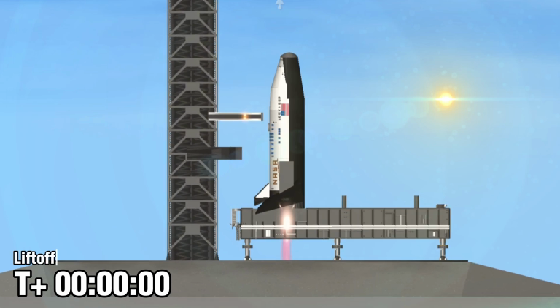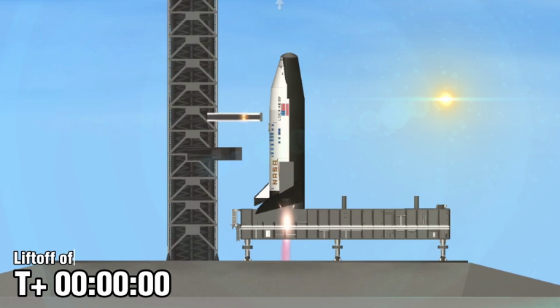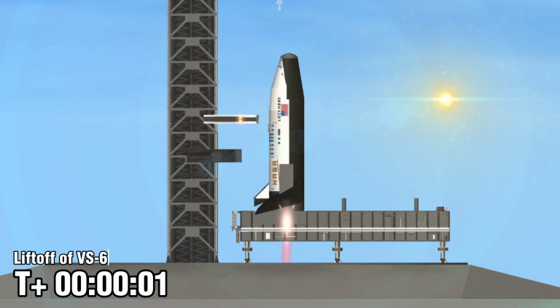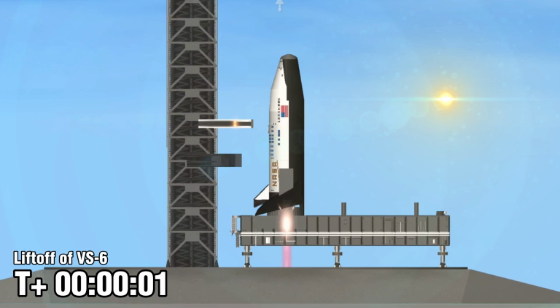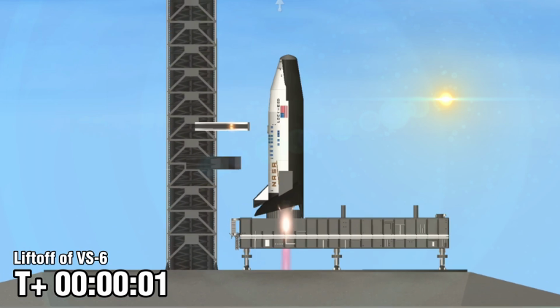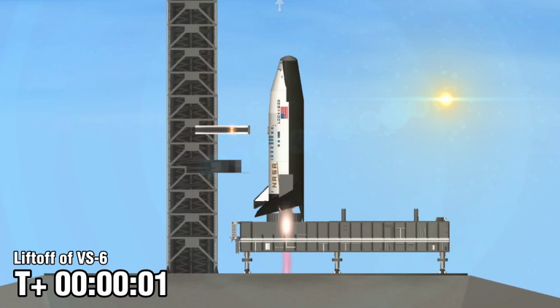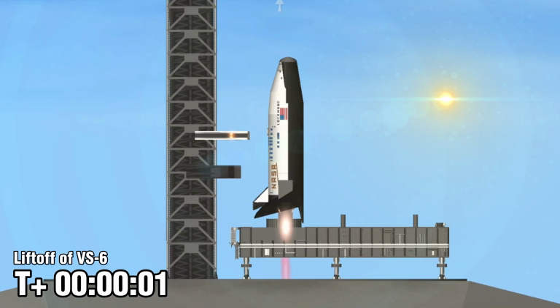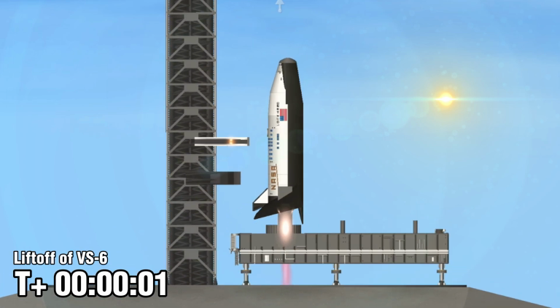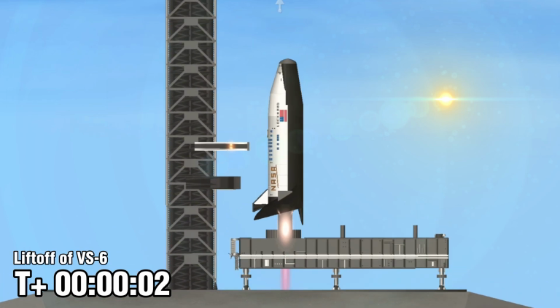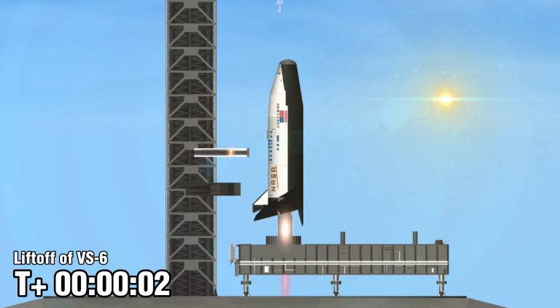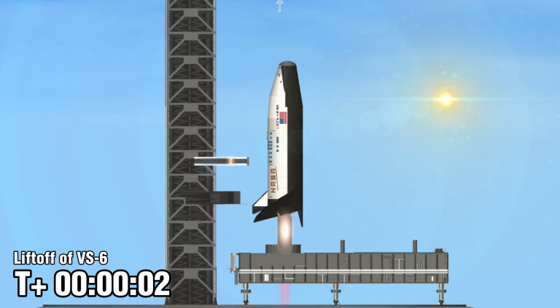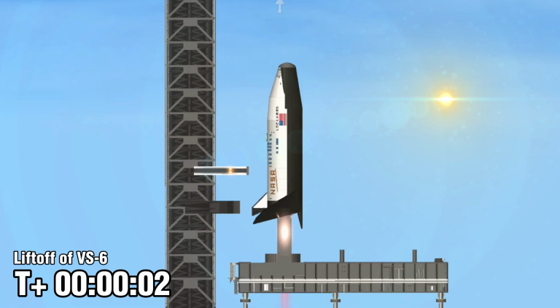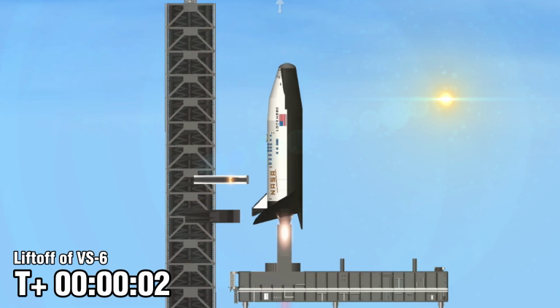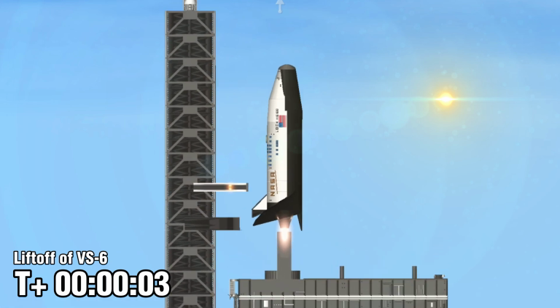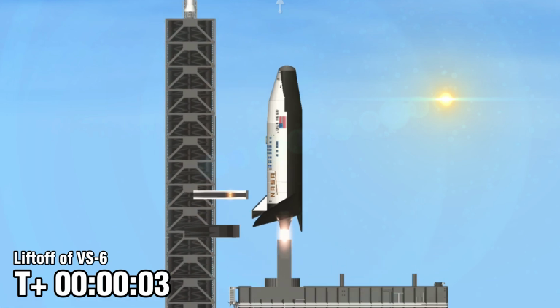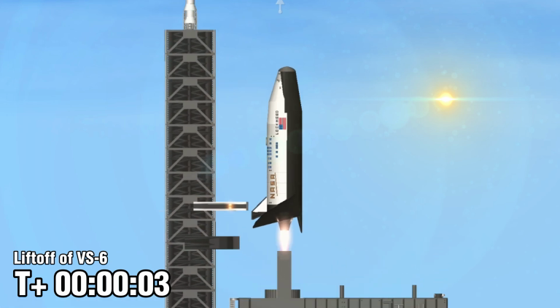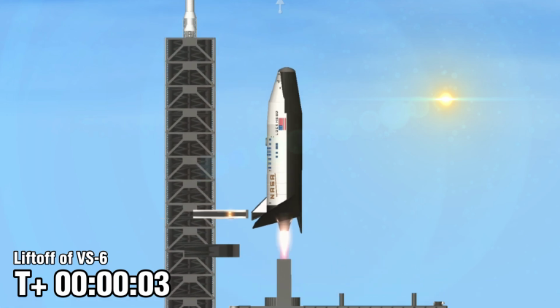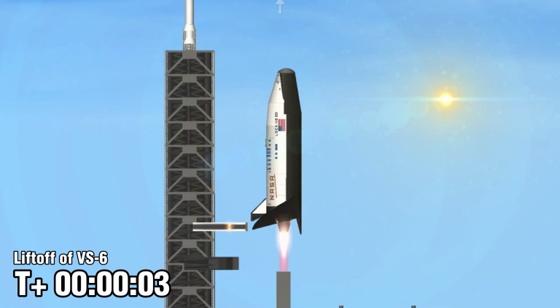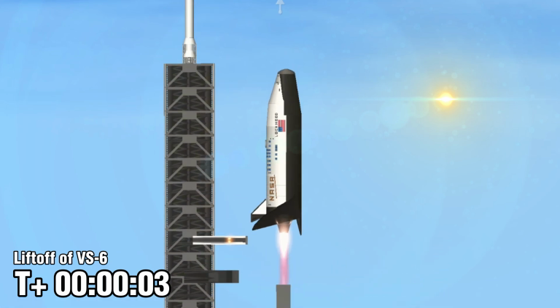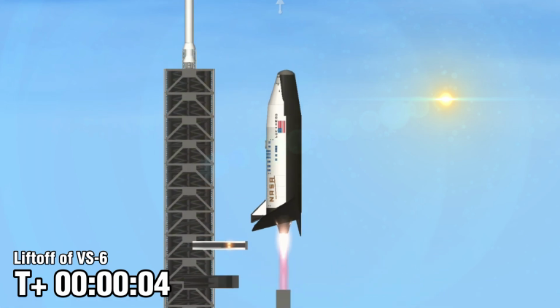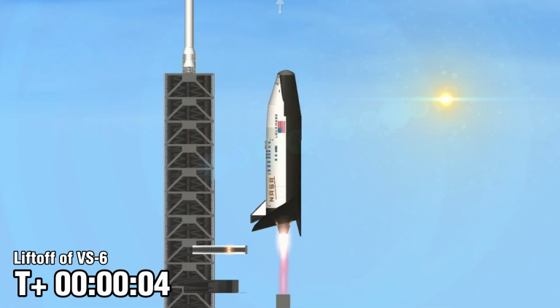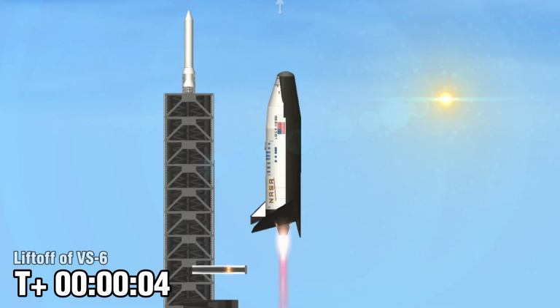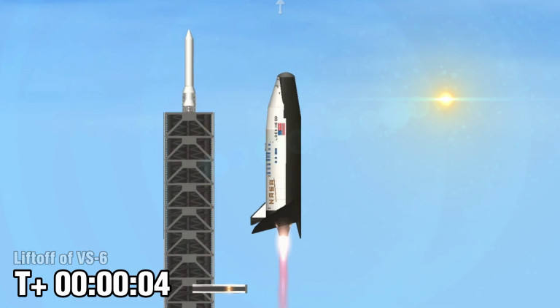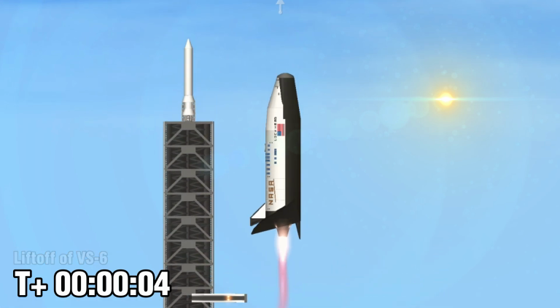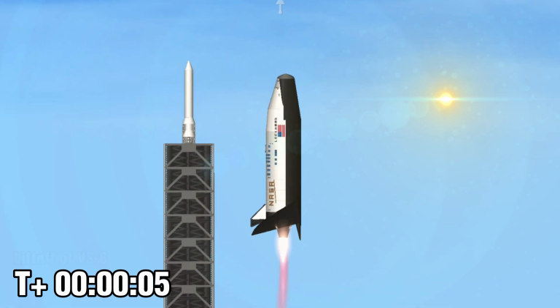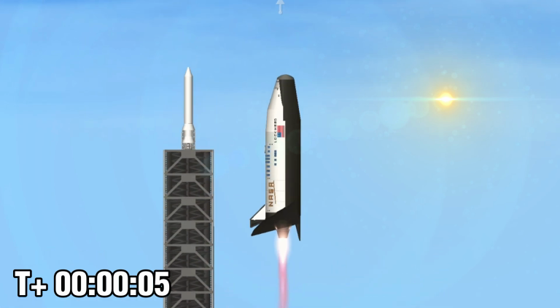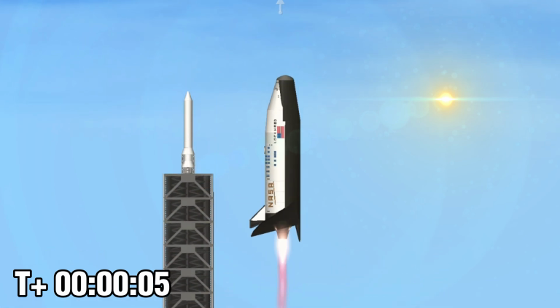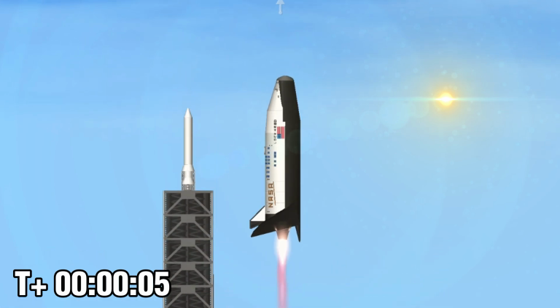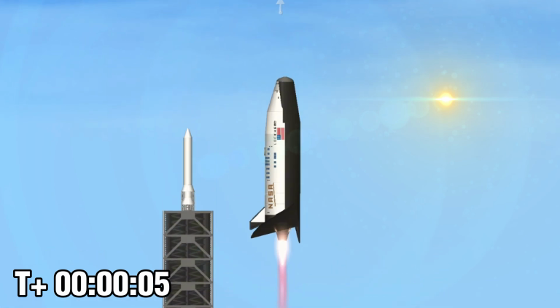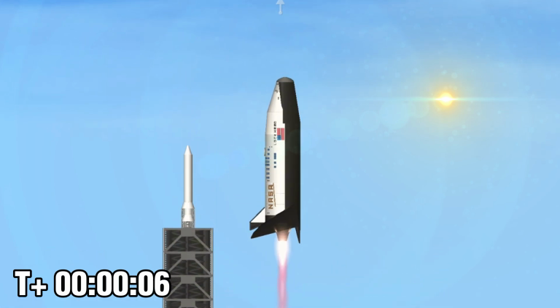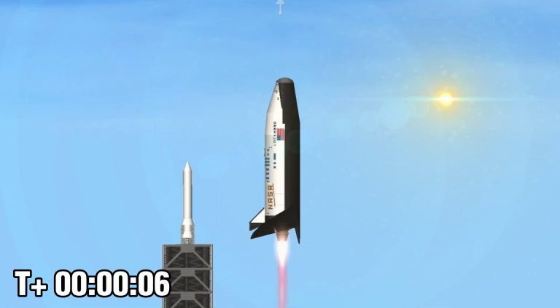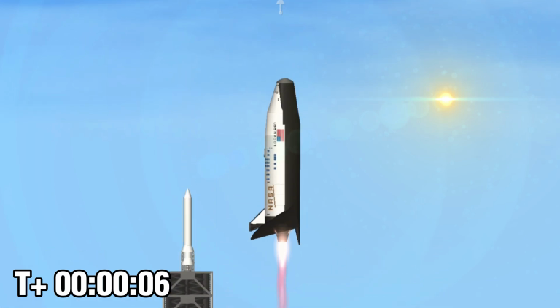And liftoff — another building block for the foundation of the International Space Station.